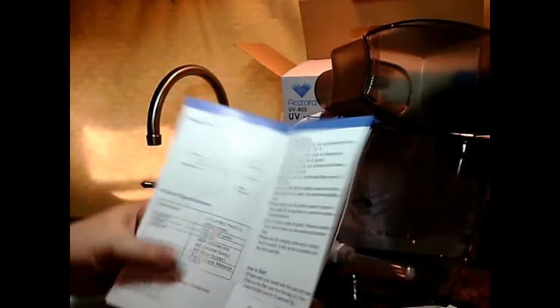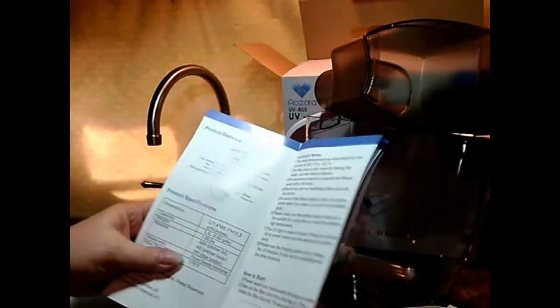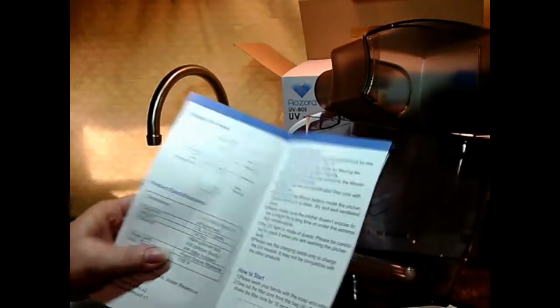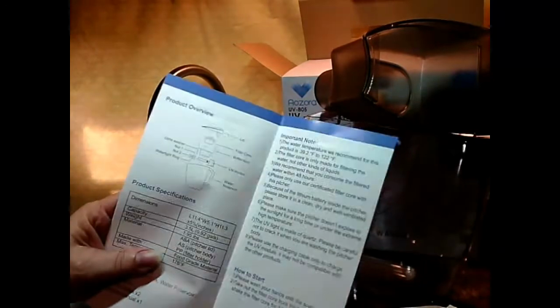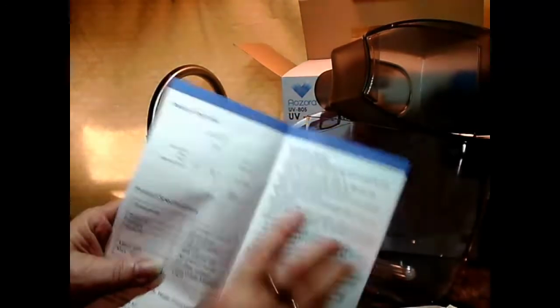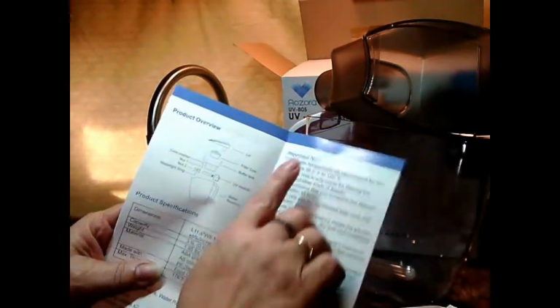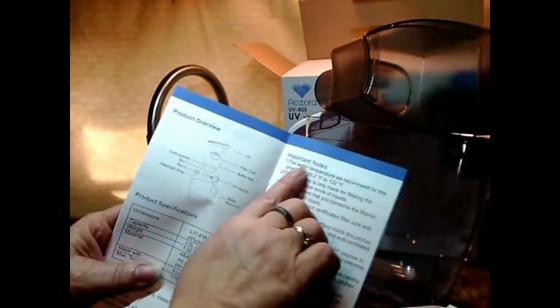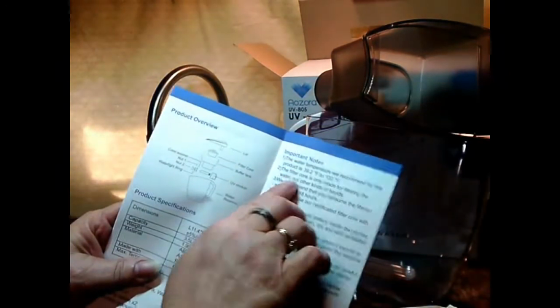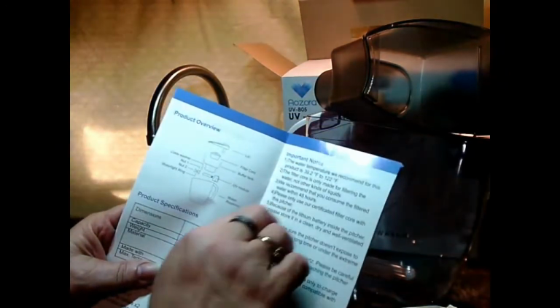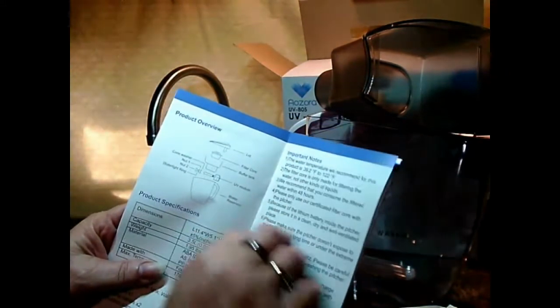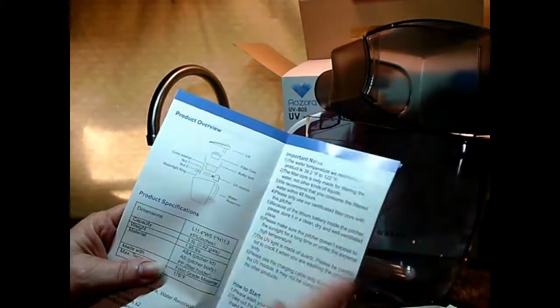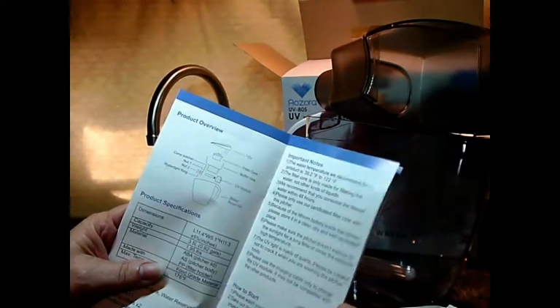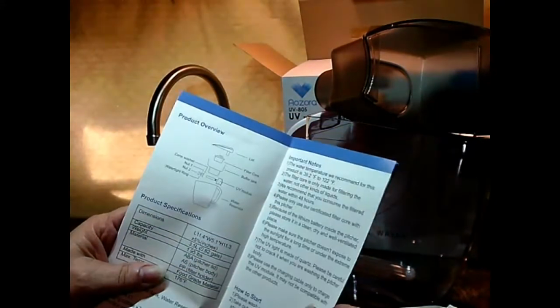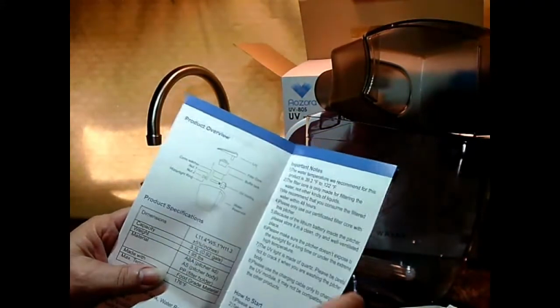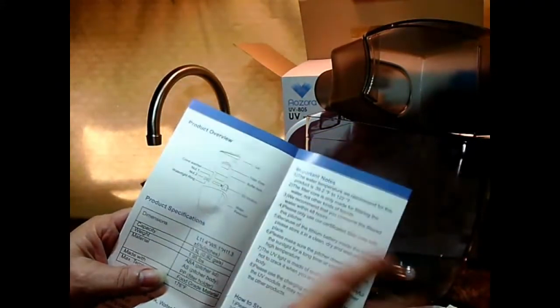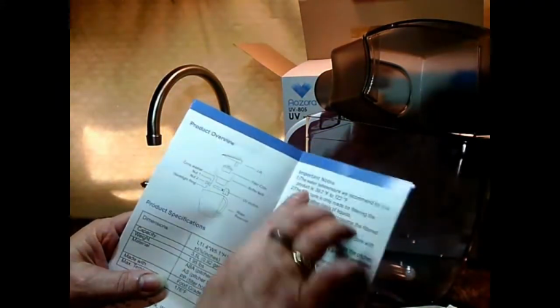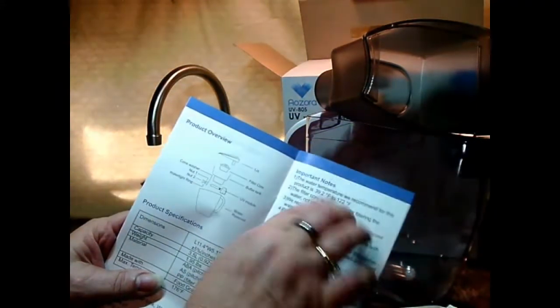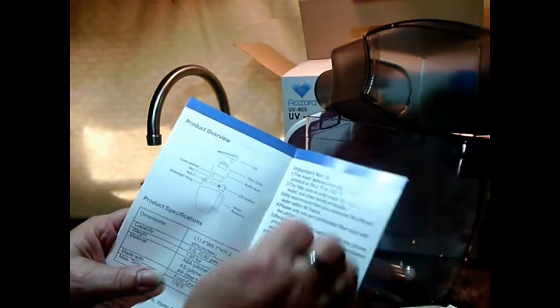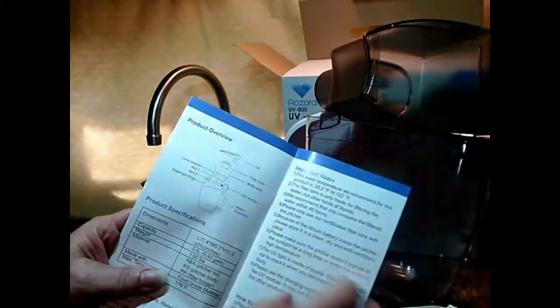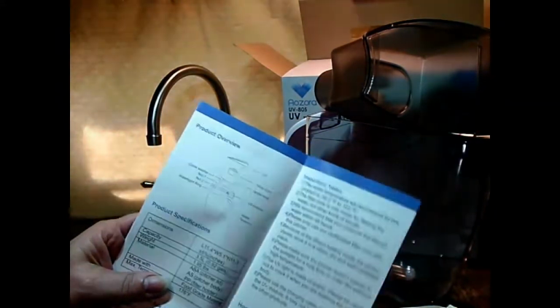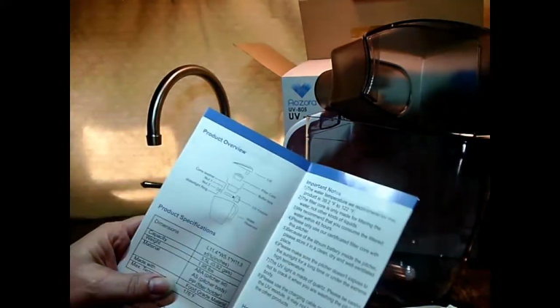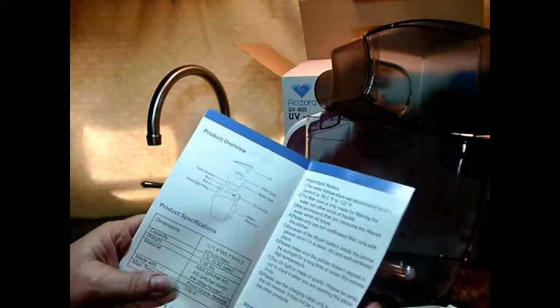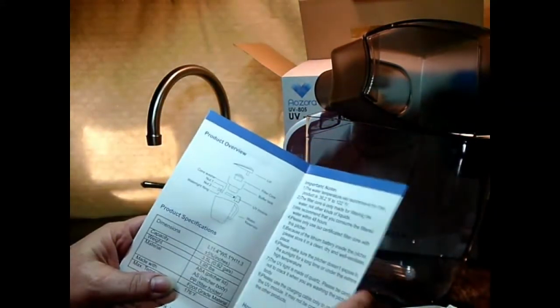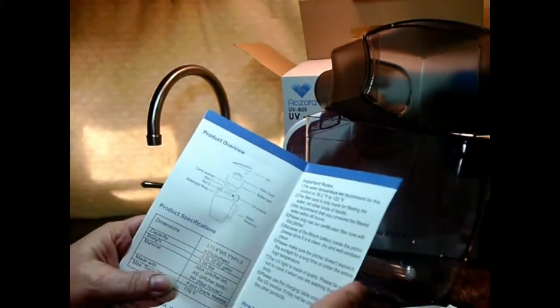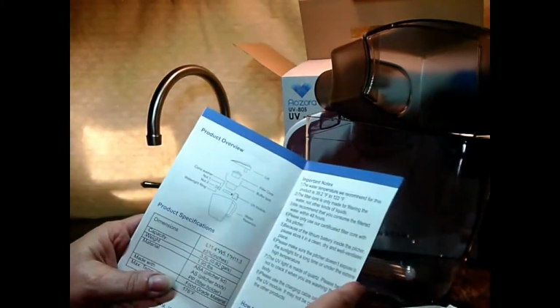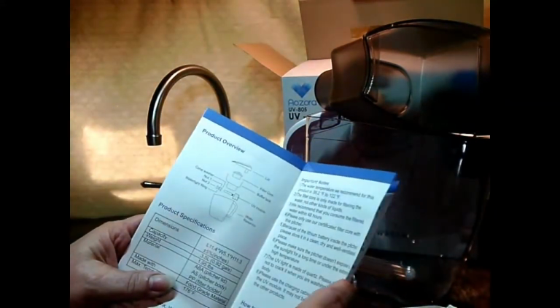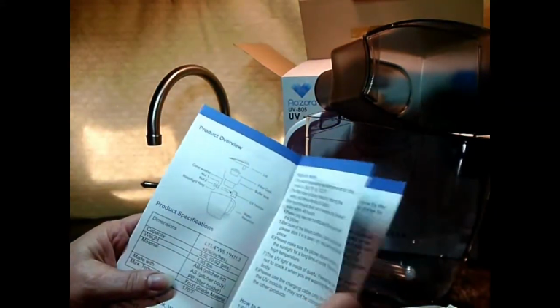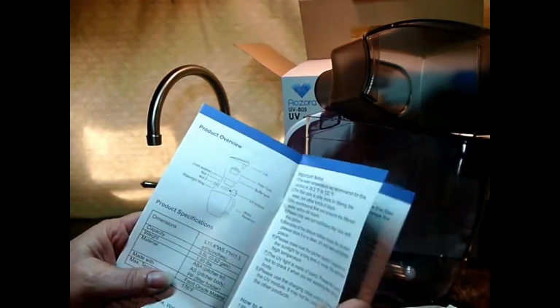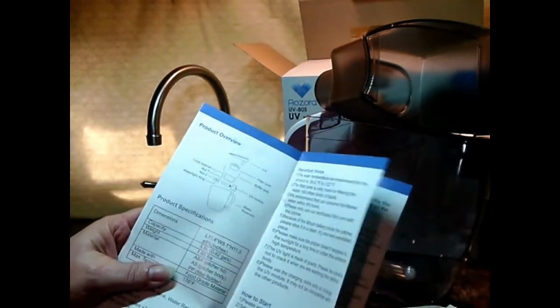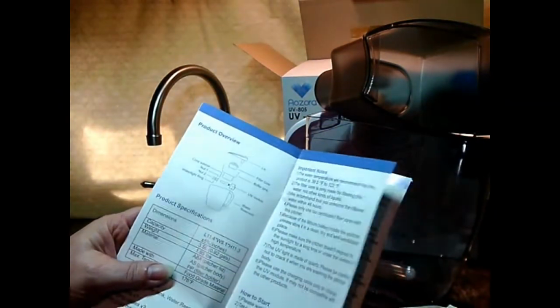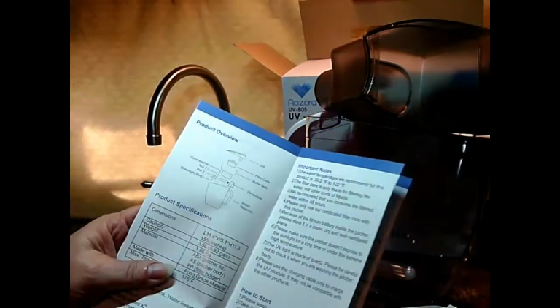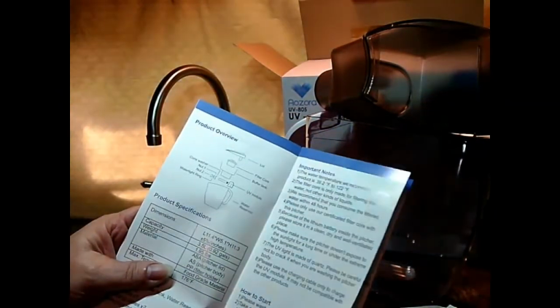You can put water in it between 39.2 and 122 degrees Fahrenheit.